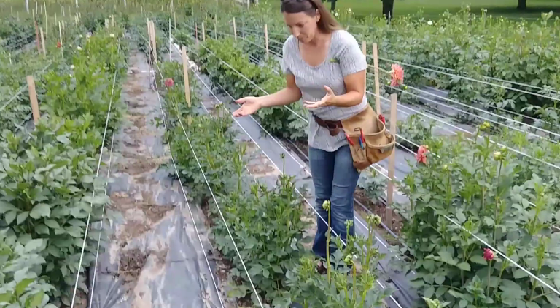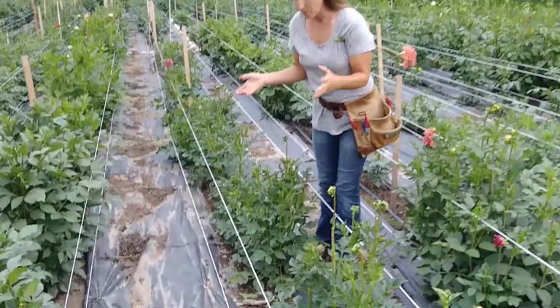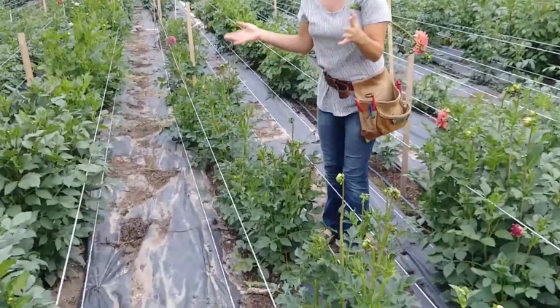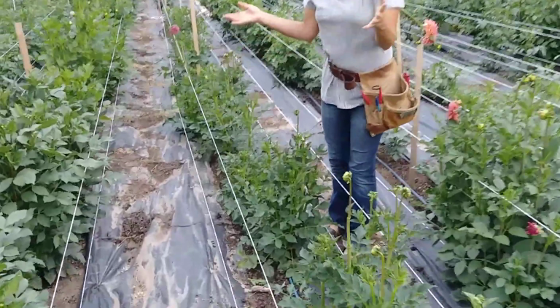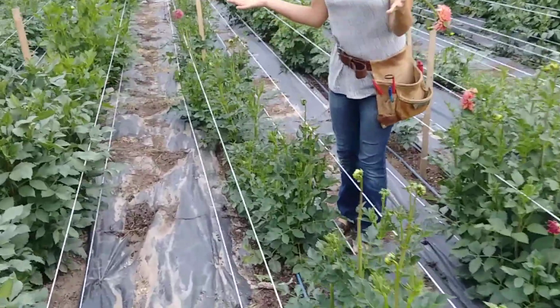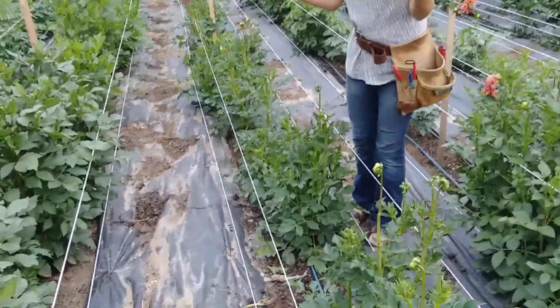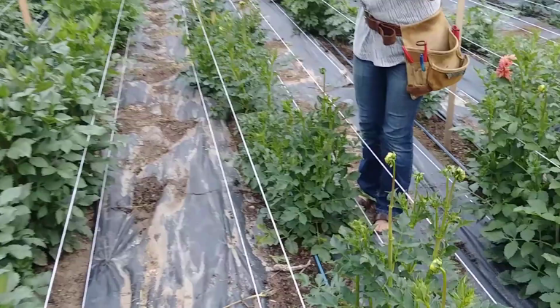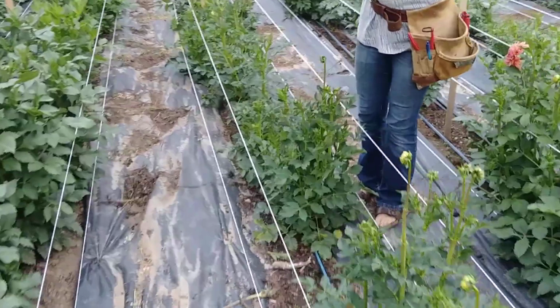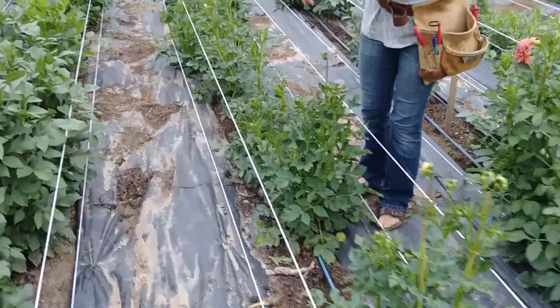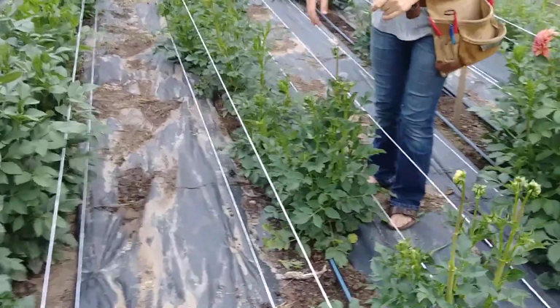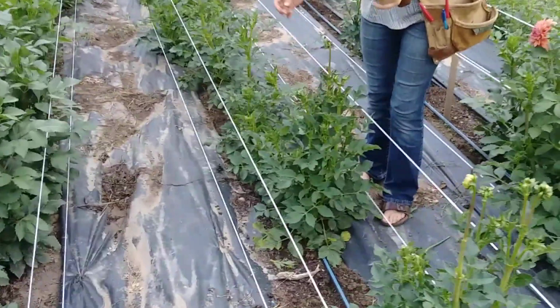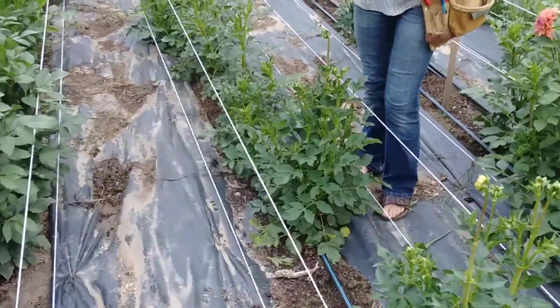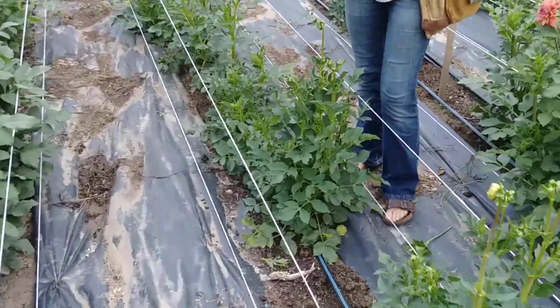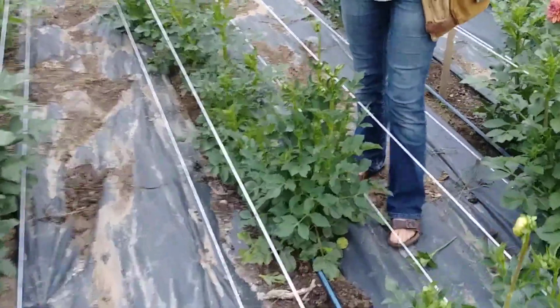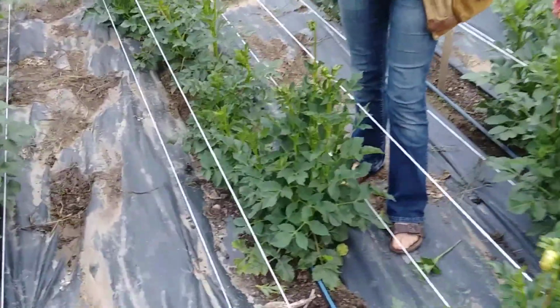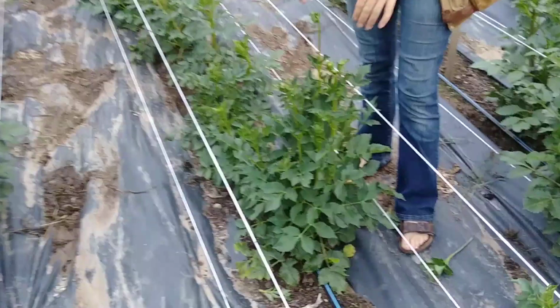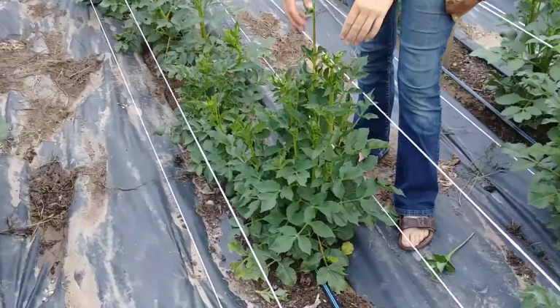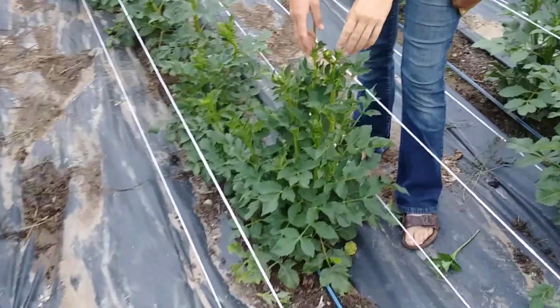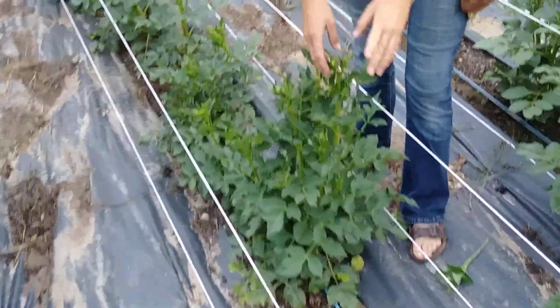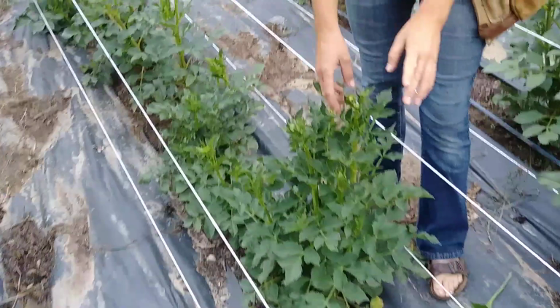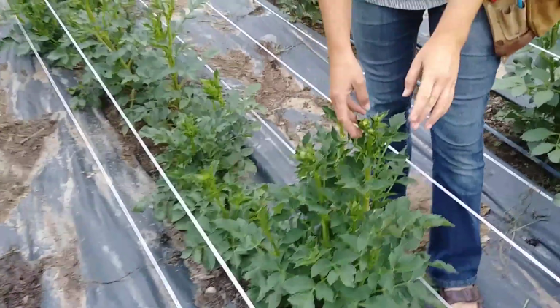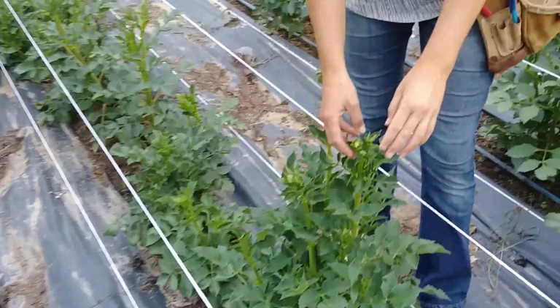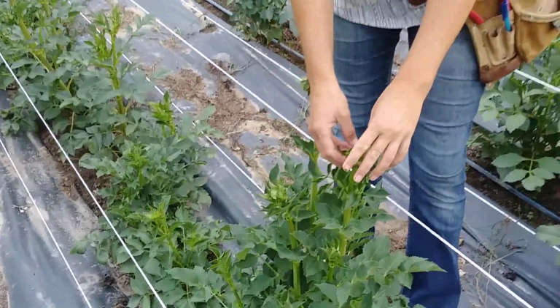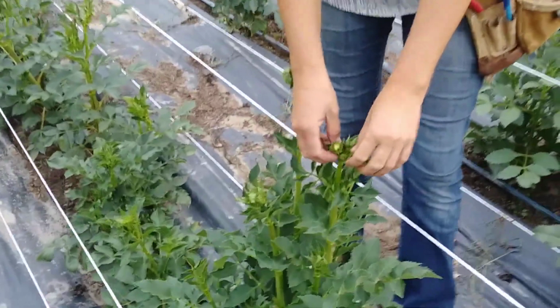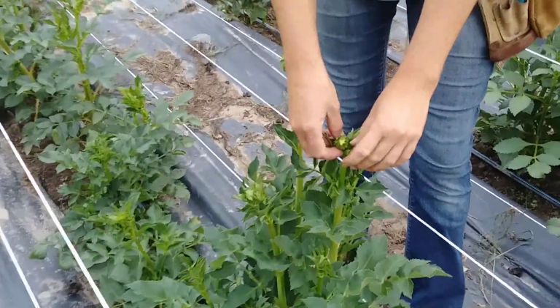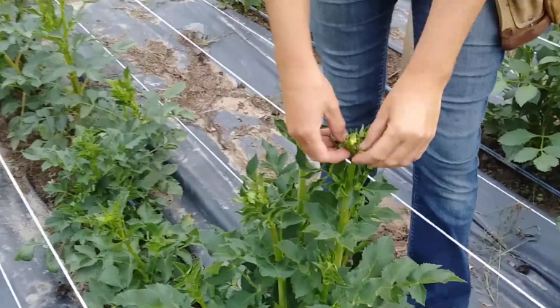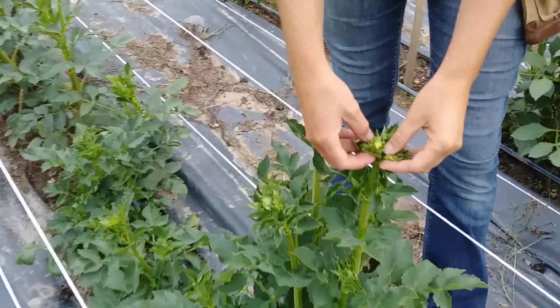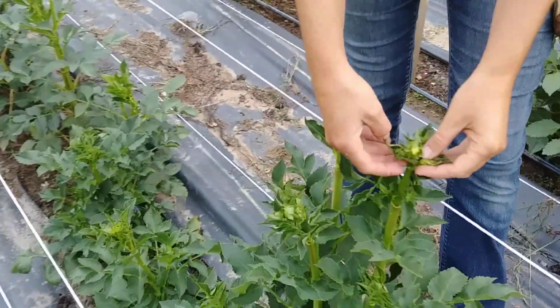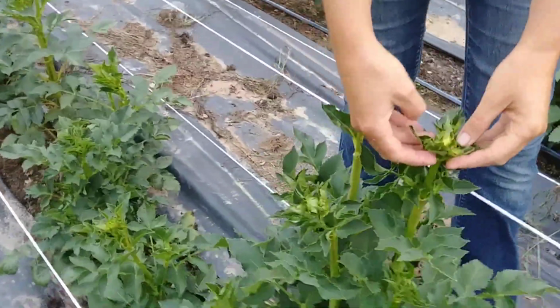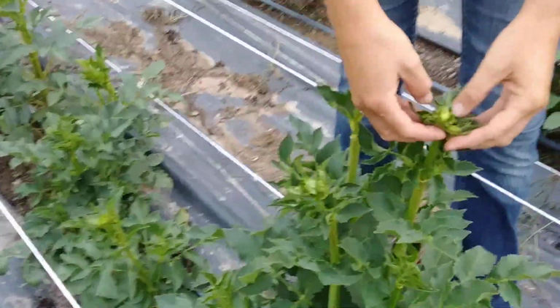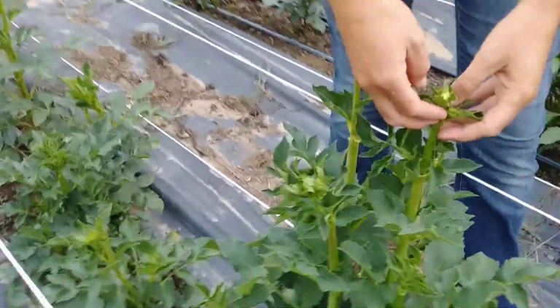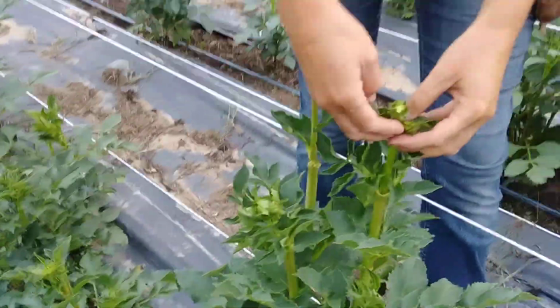We have 900 plants so it's a little tricky, but if you have less, this is a really effective method. It's called disbudding.